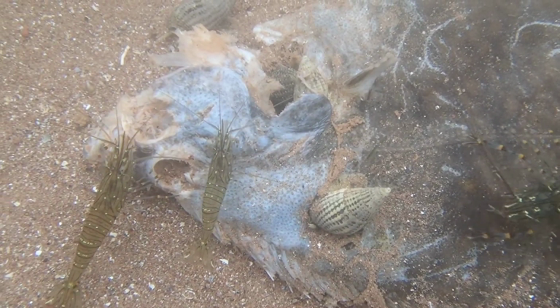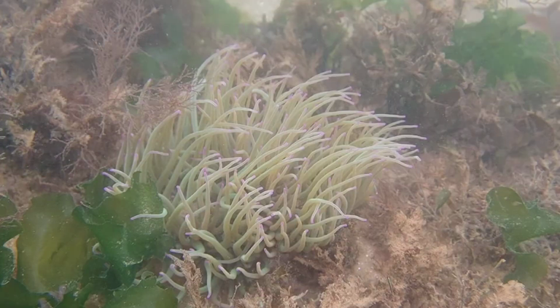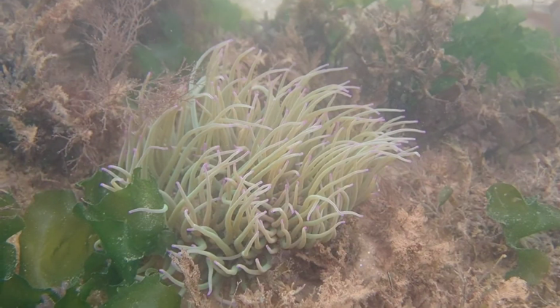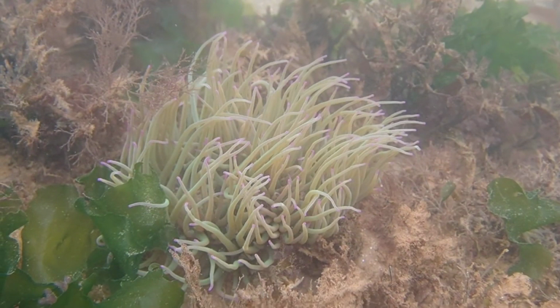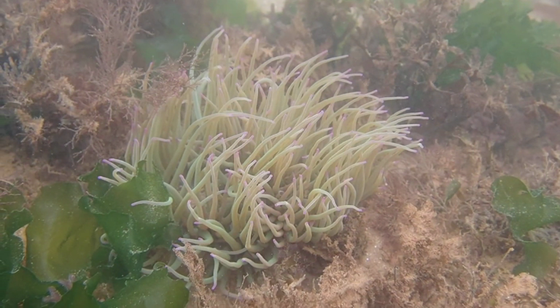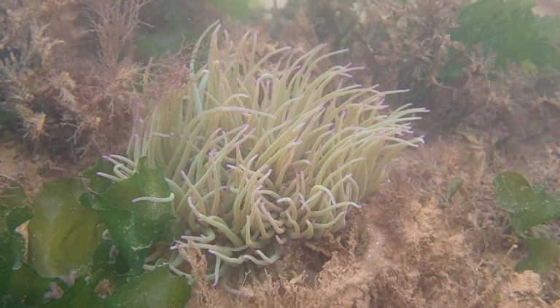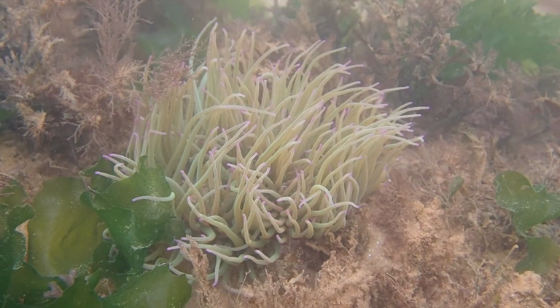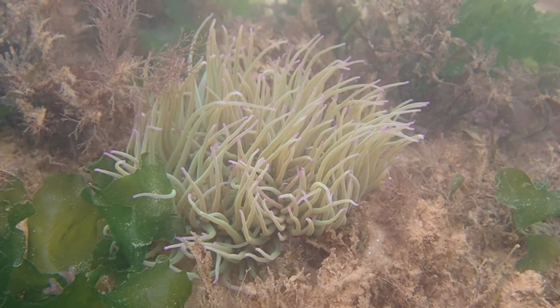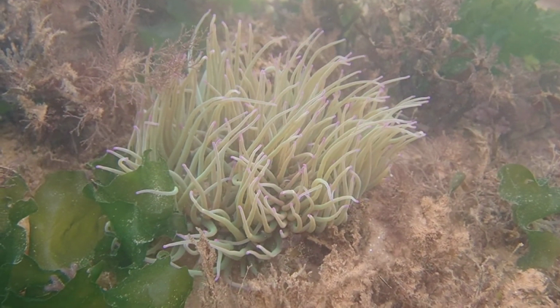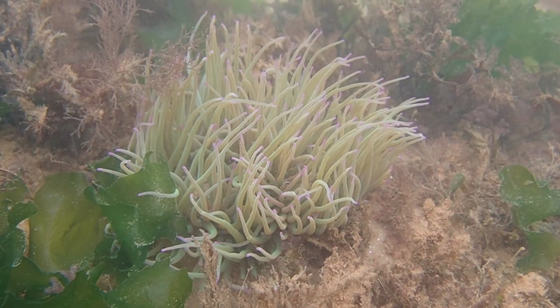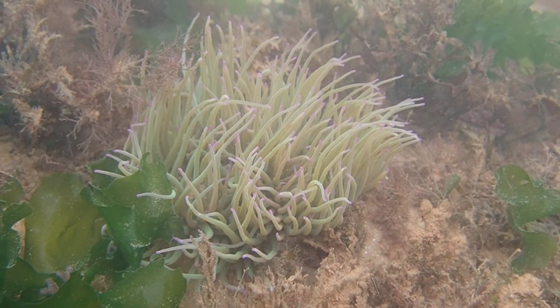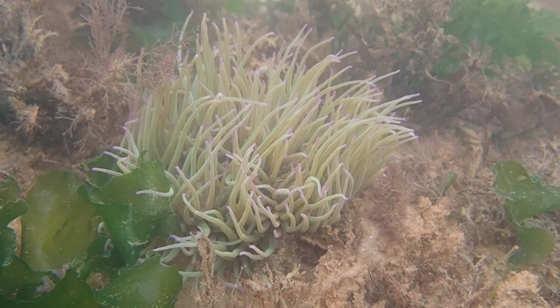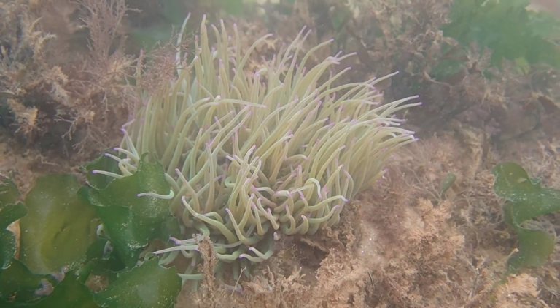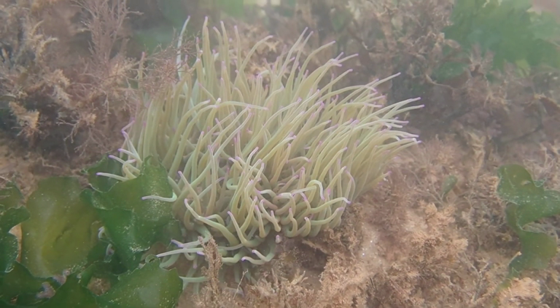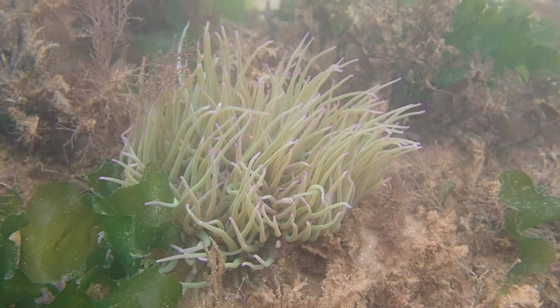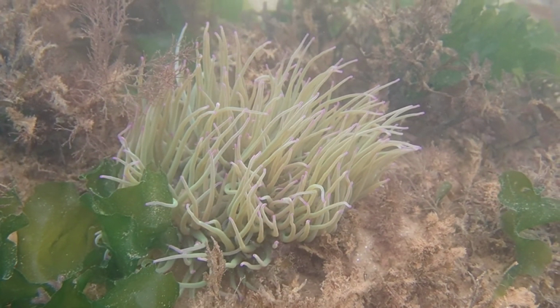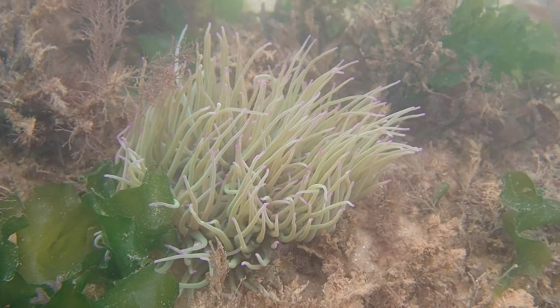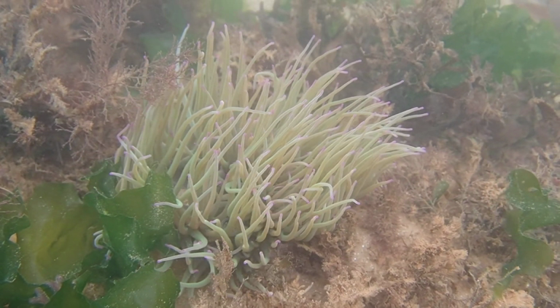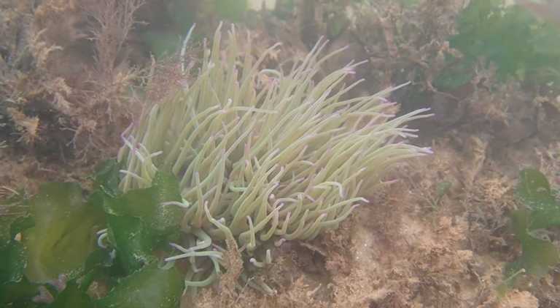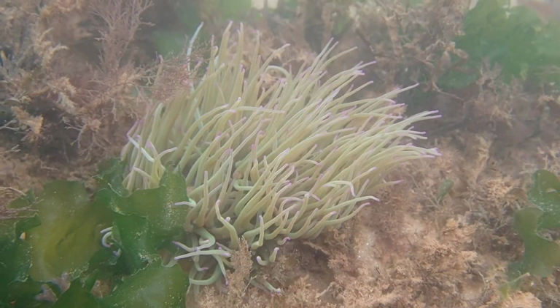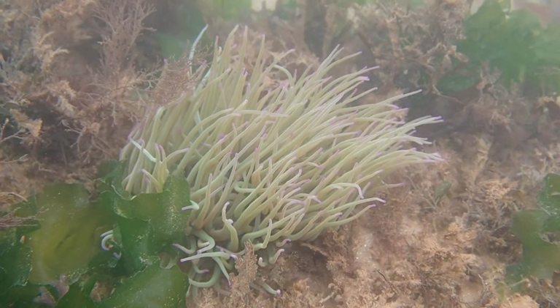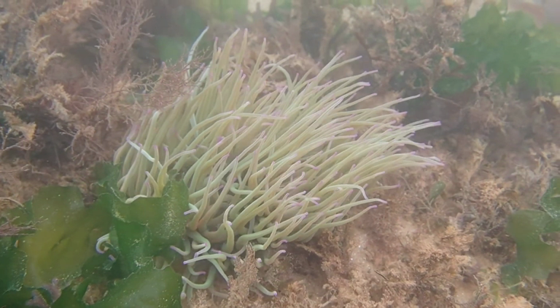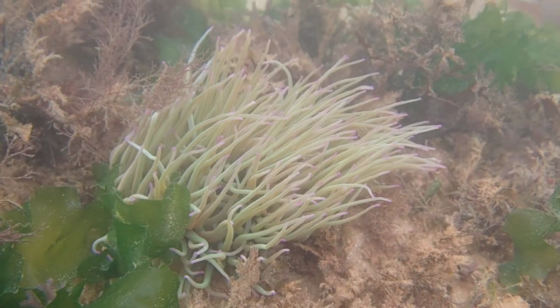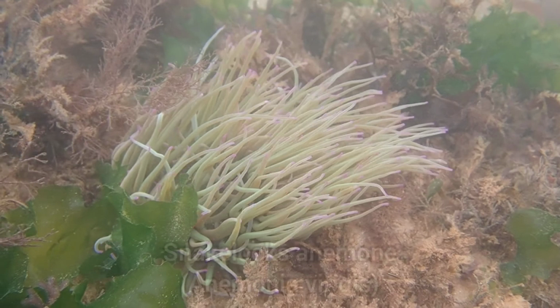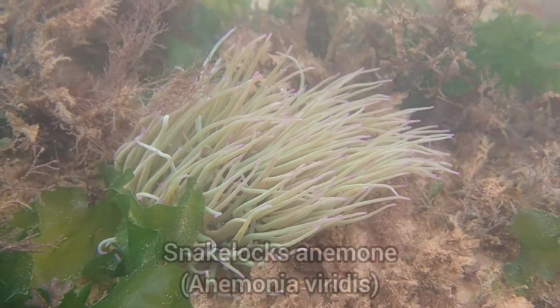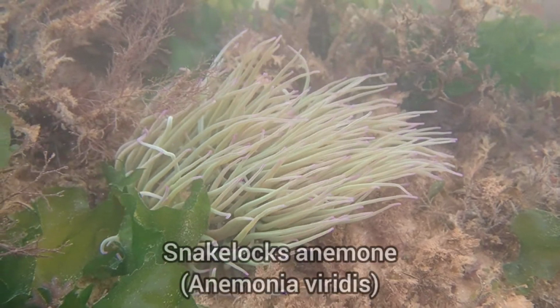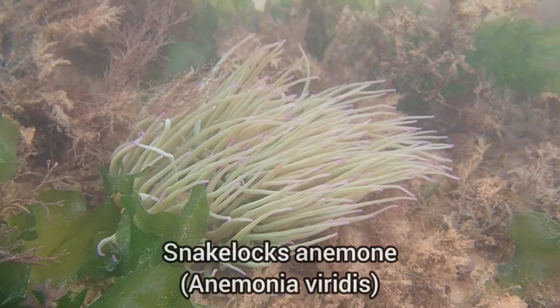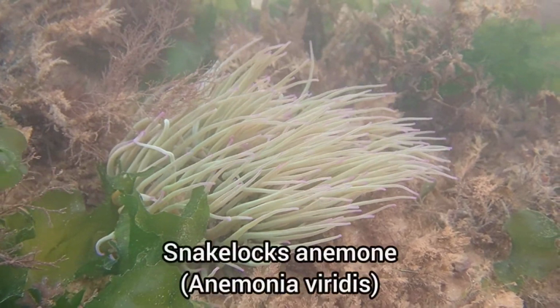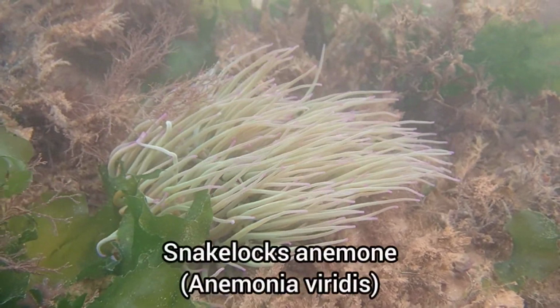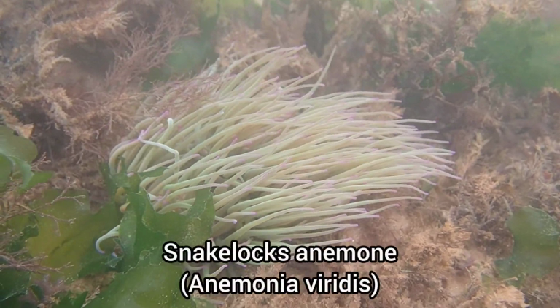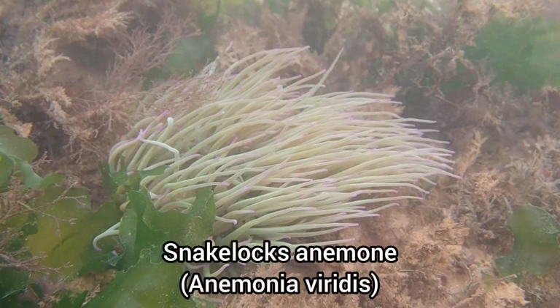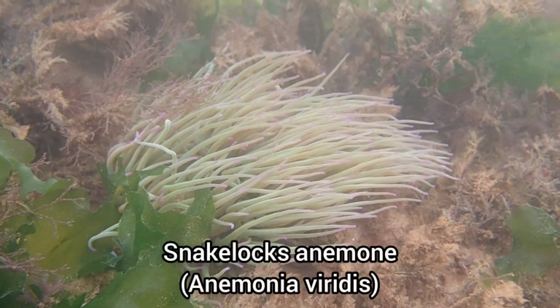Like other beaches in this area, there were plenty of snakelocks anemones in the rock pools.